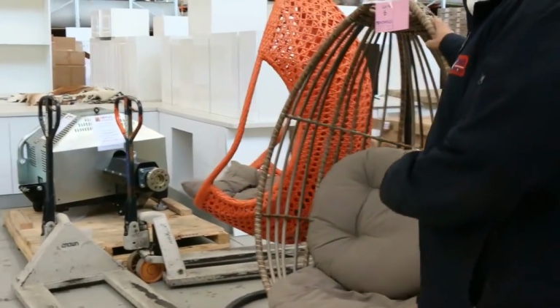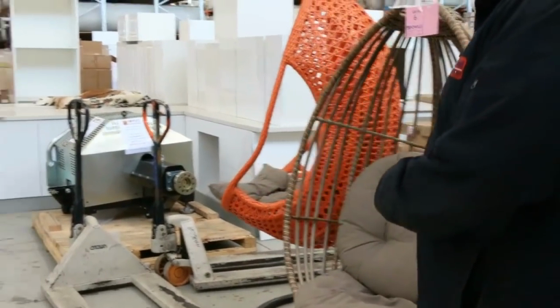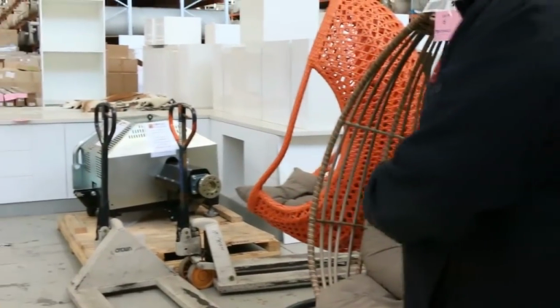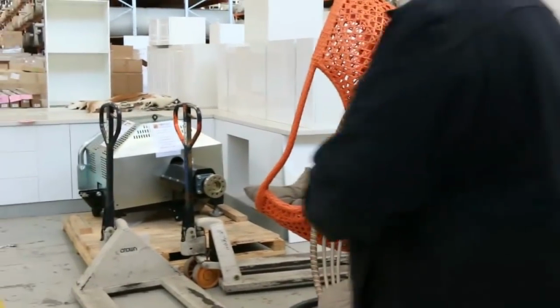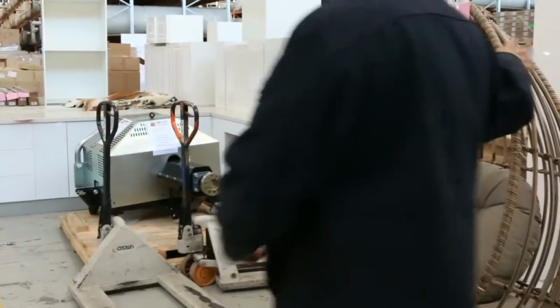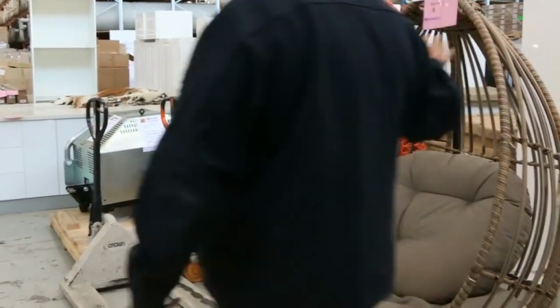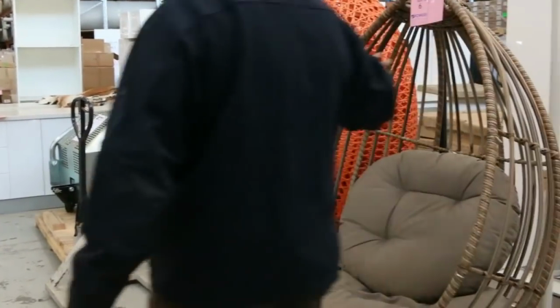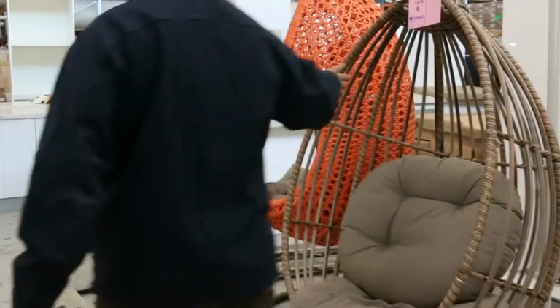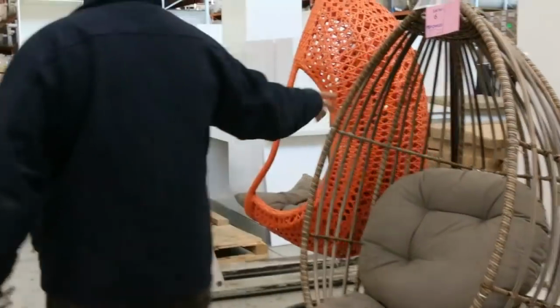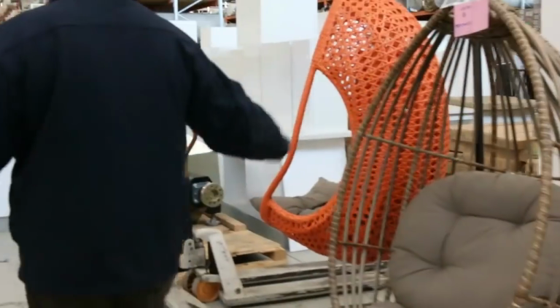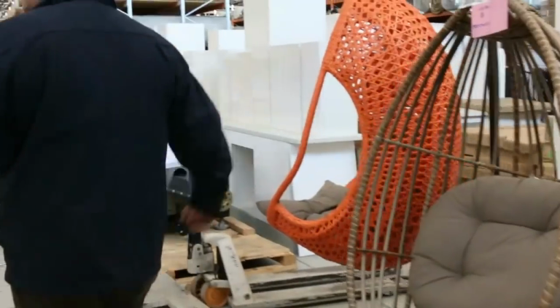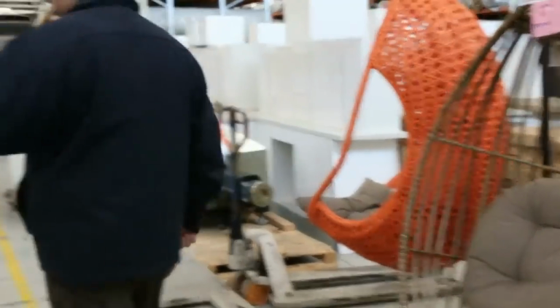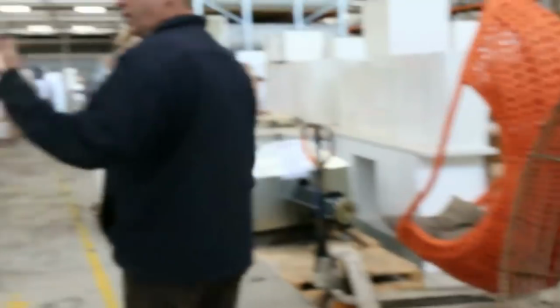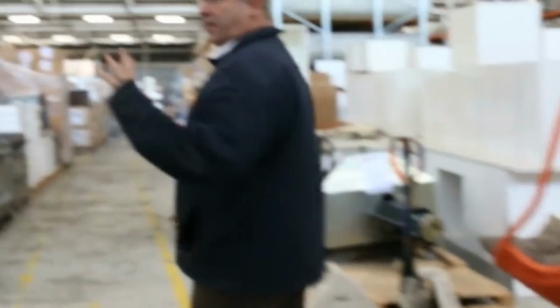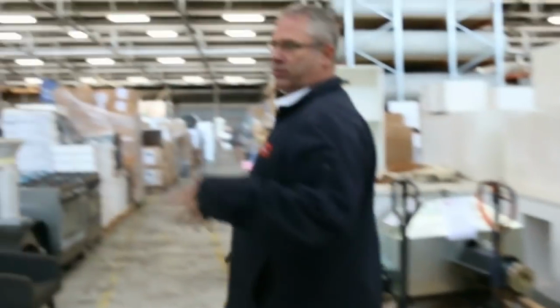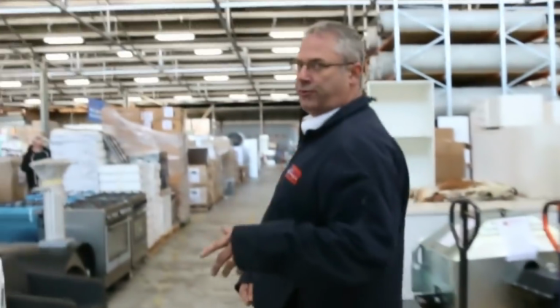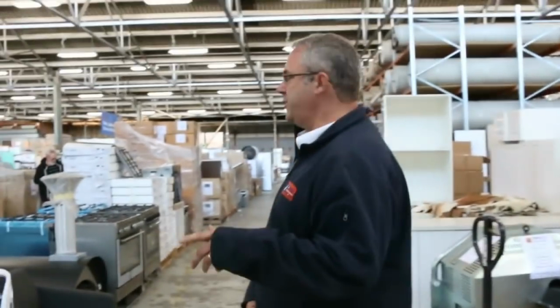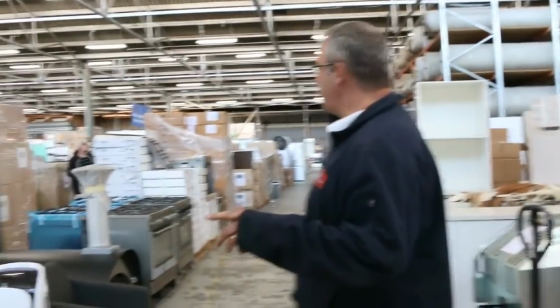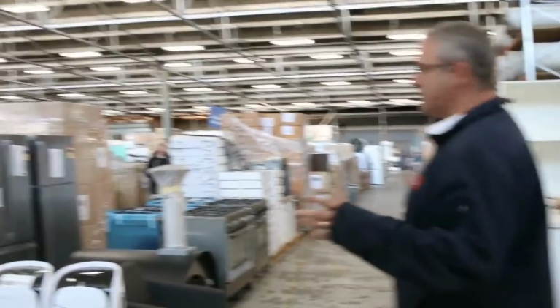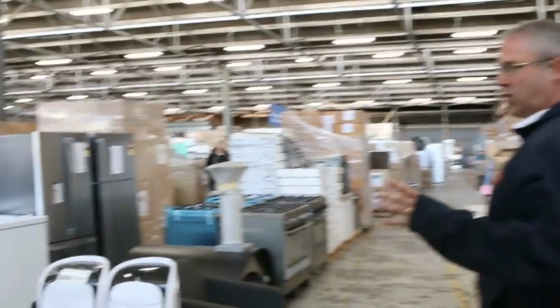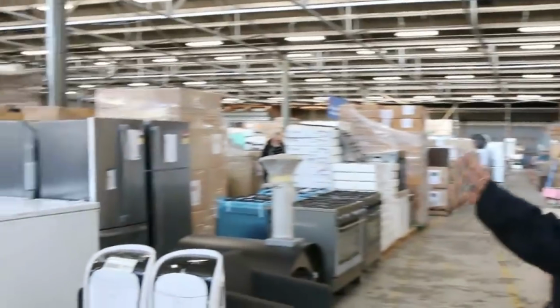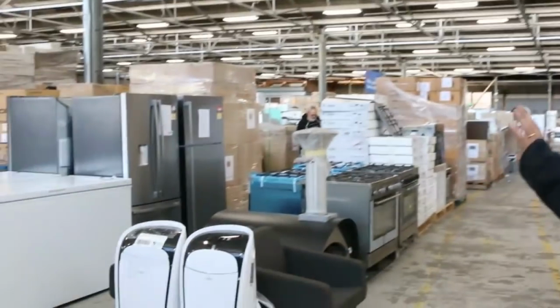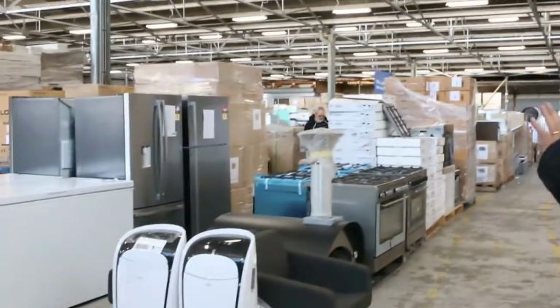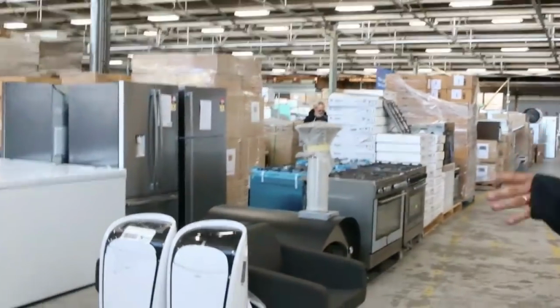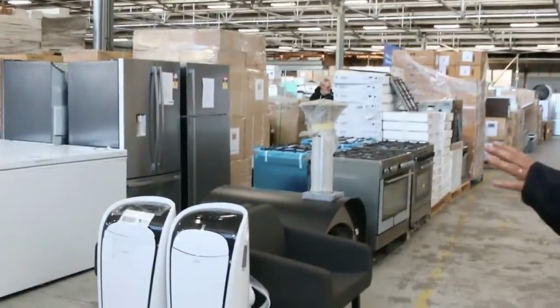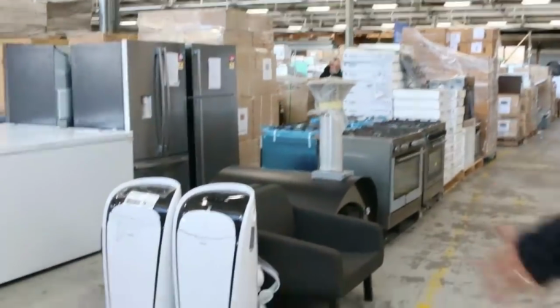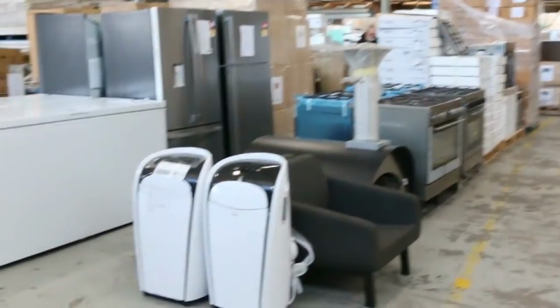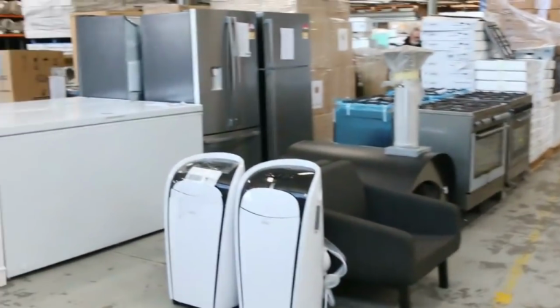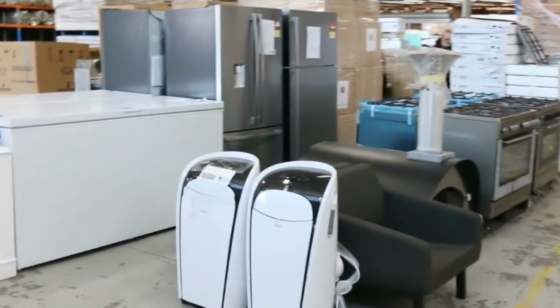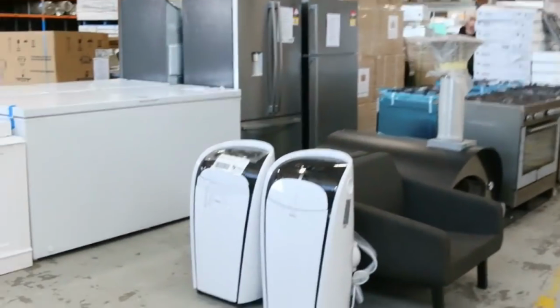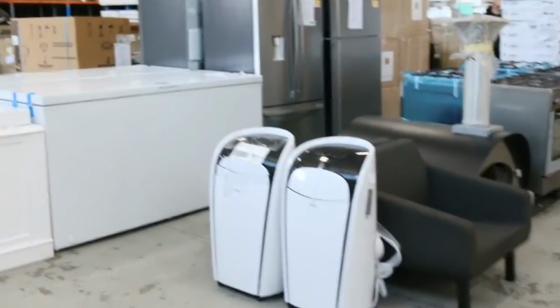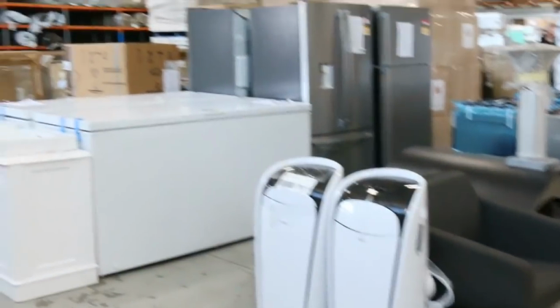We've got the hanging egg baskets to kick off the auction, and we've got some more of the outdoor furniture outside — tons and tons of outdoor furniture.